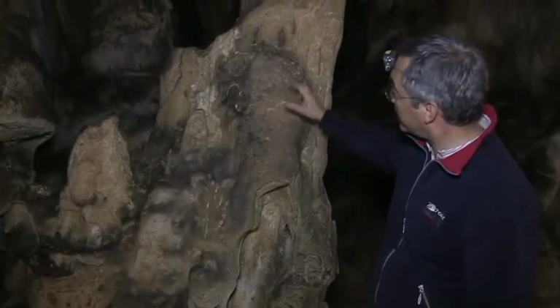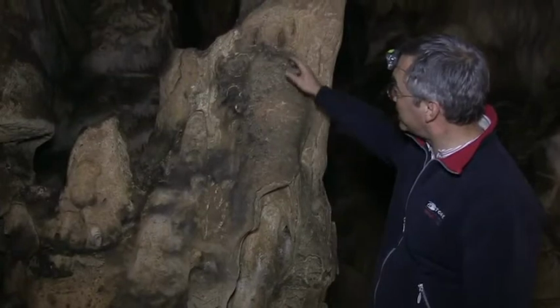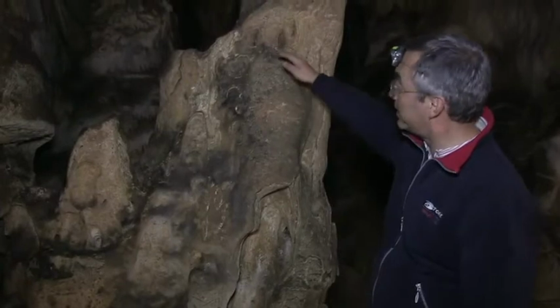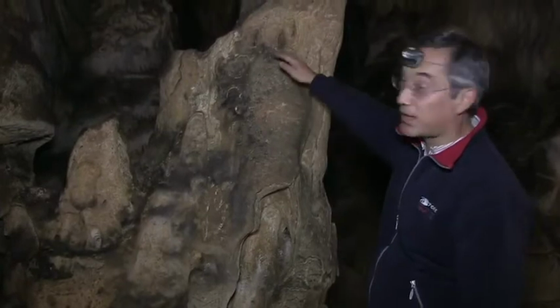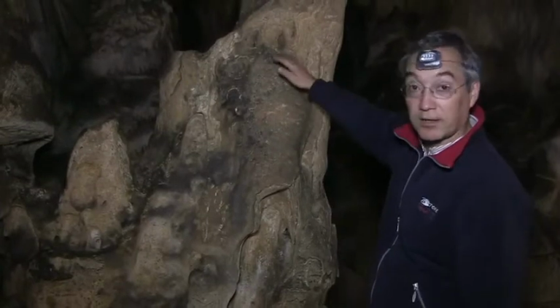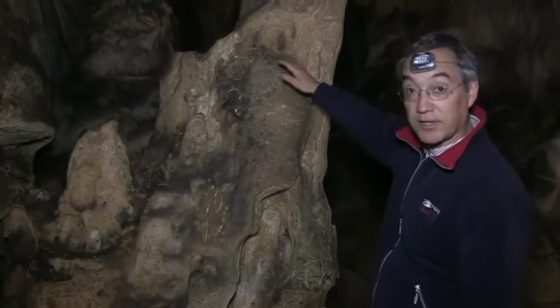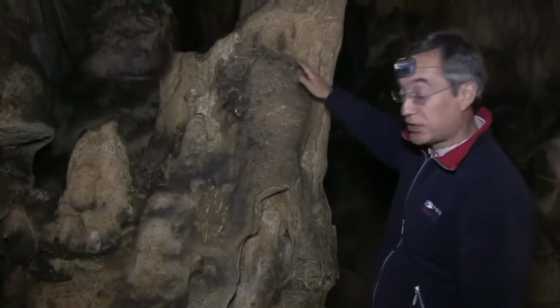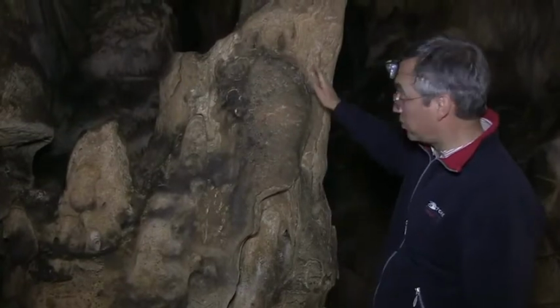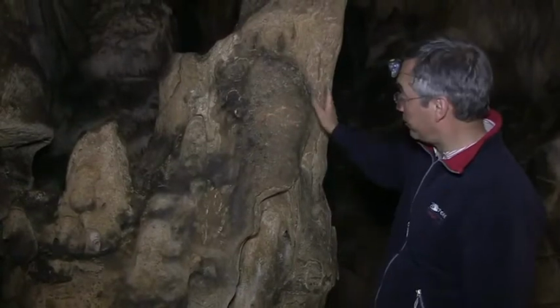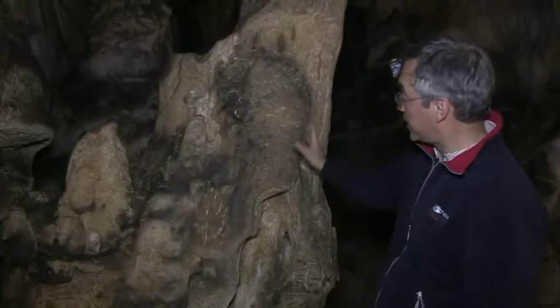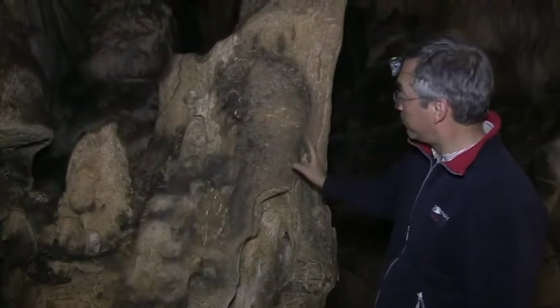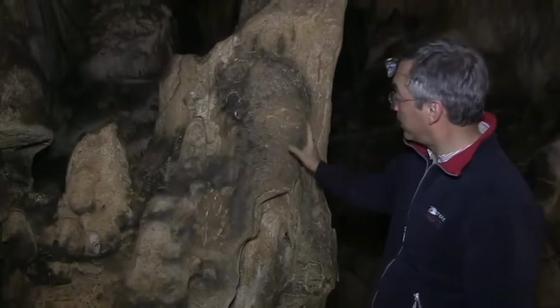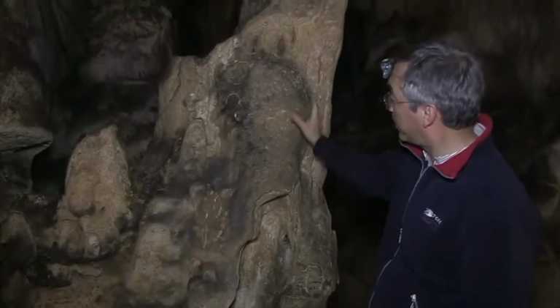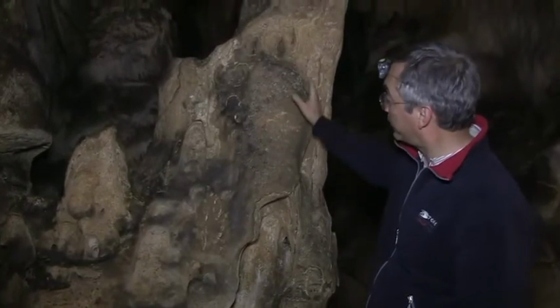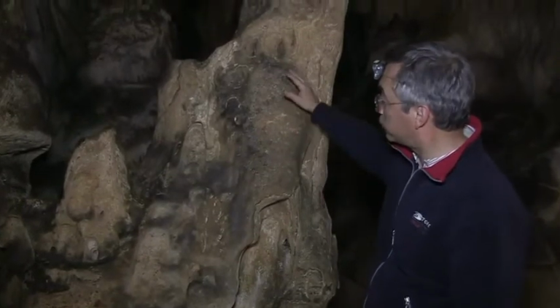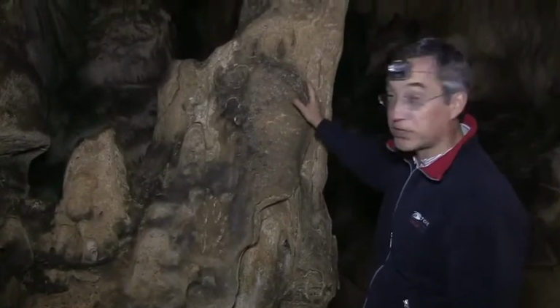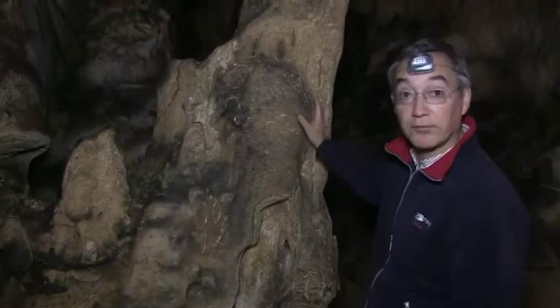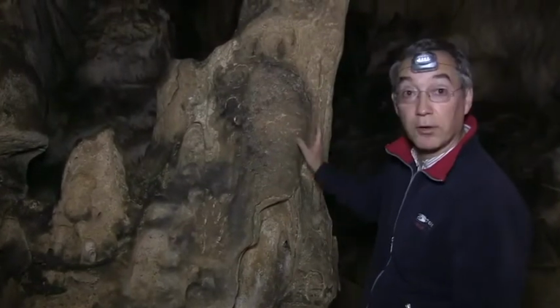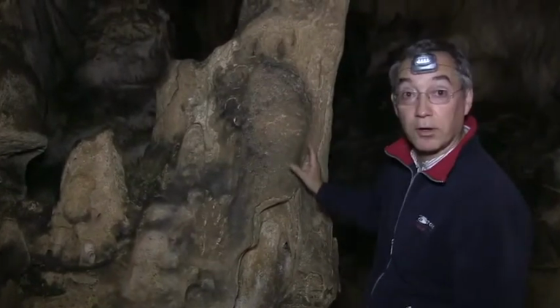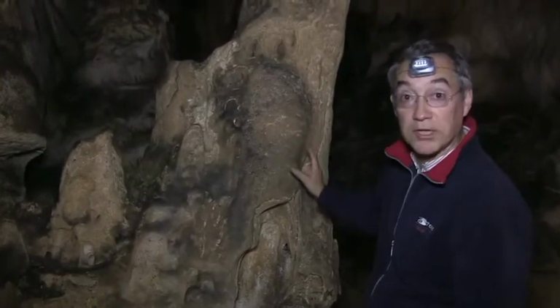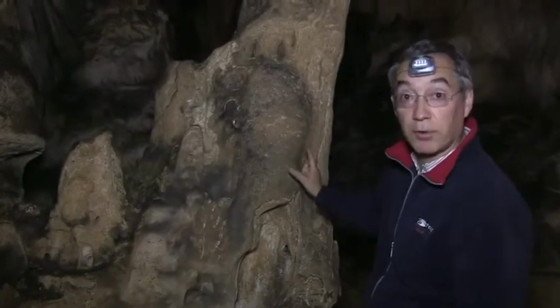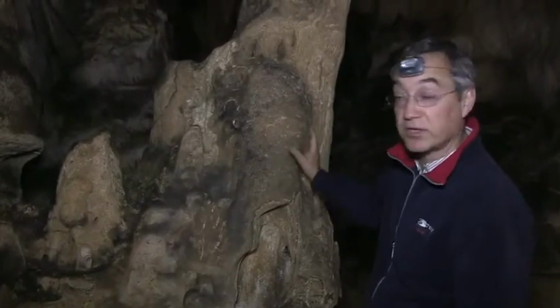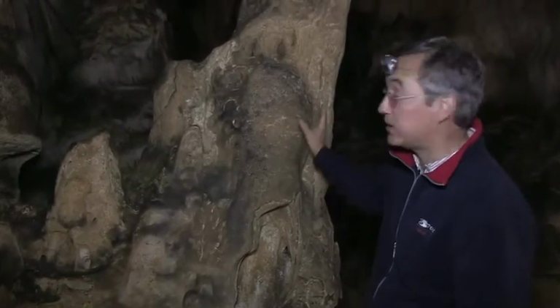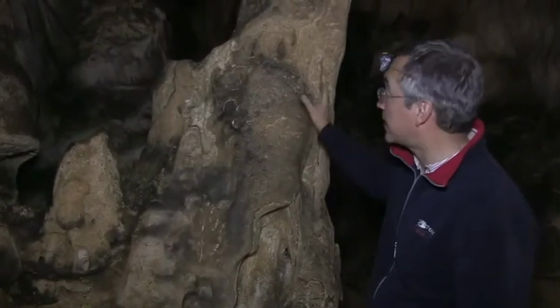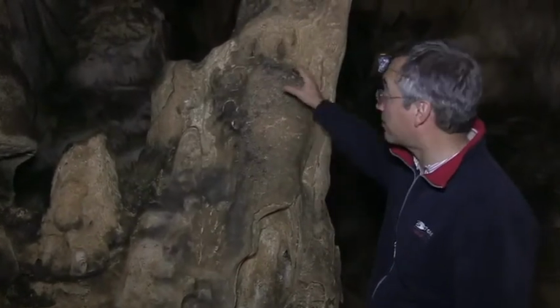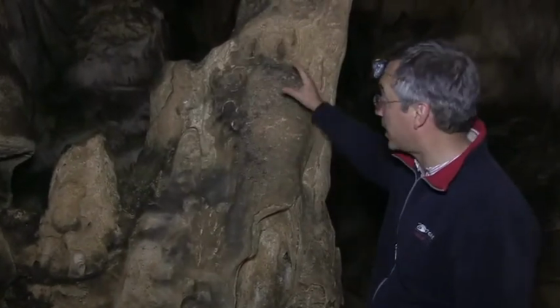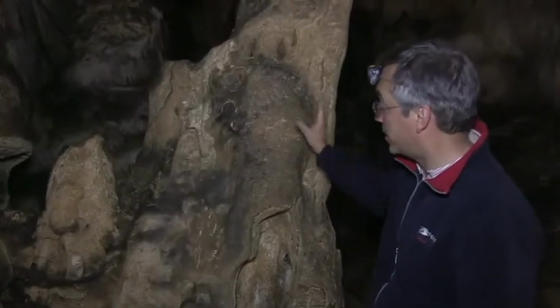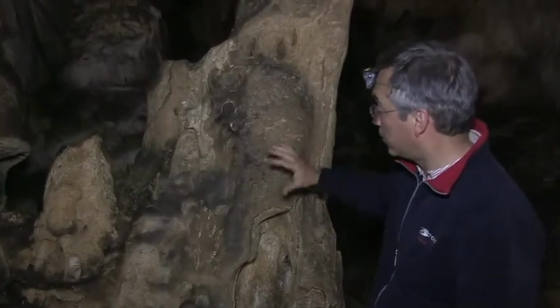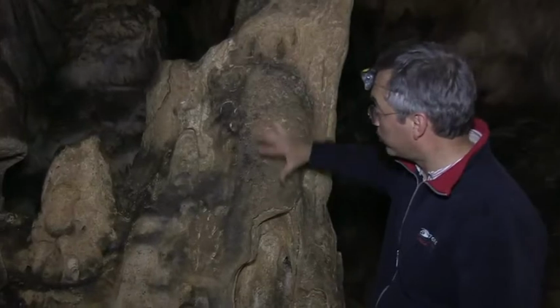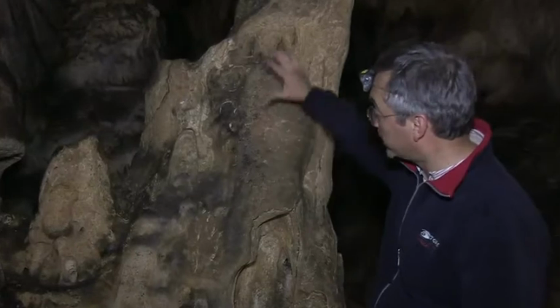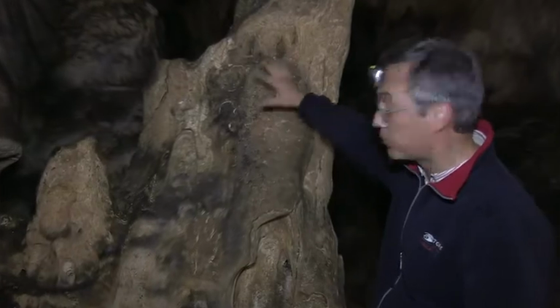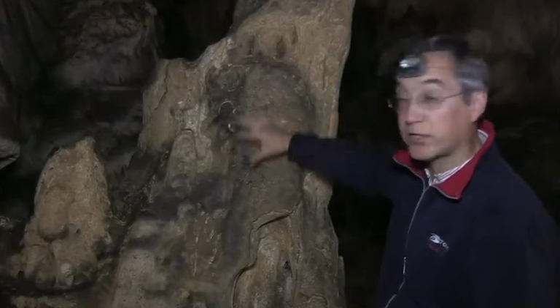They take advantage of the natural shape of the stalagmite to make this arrangement.